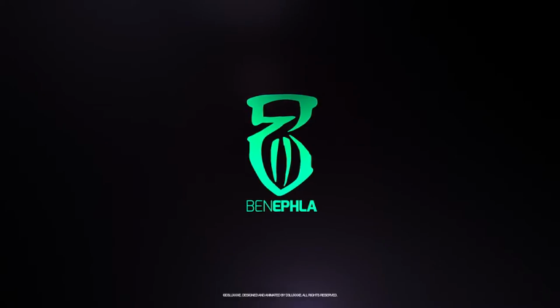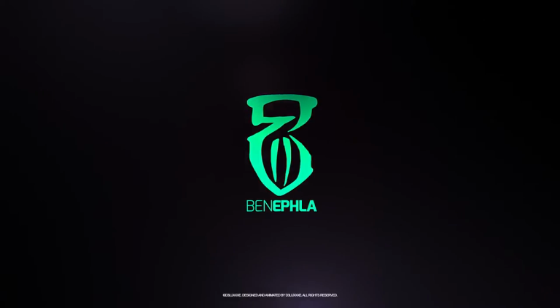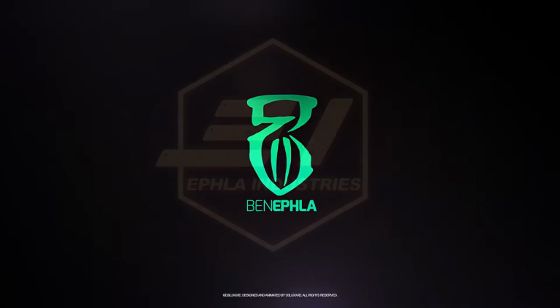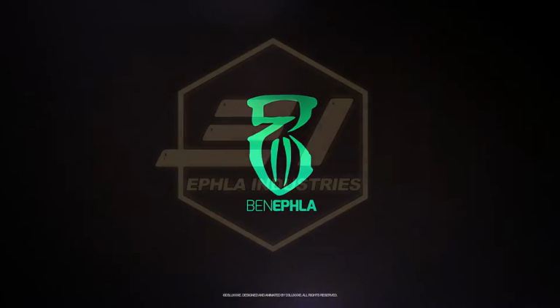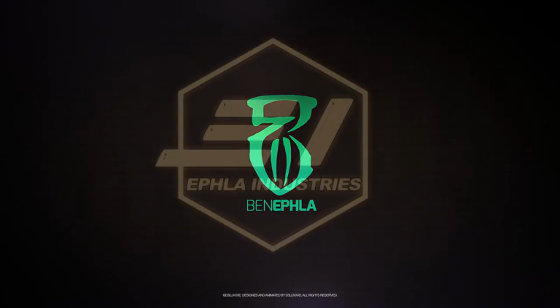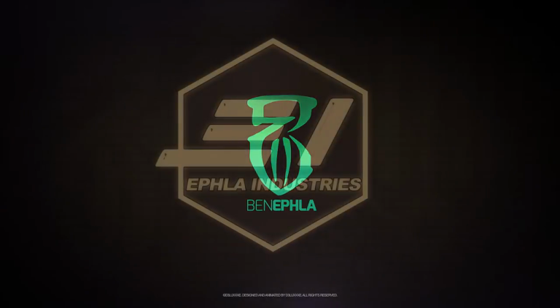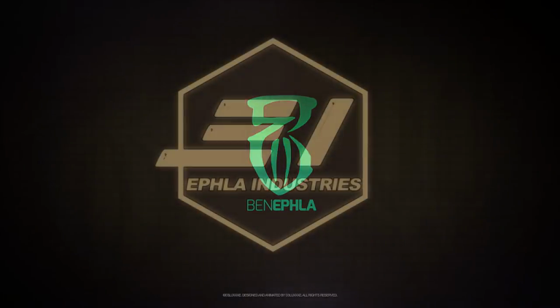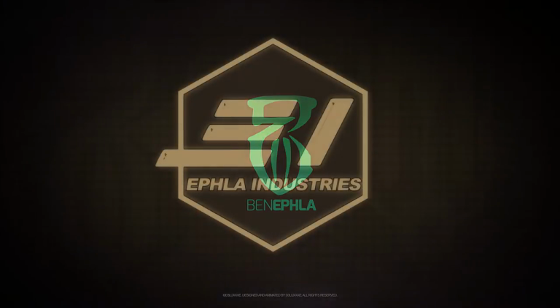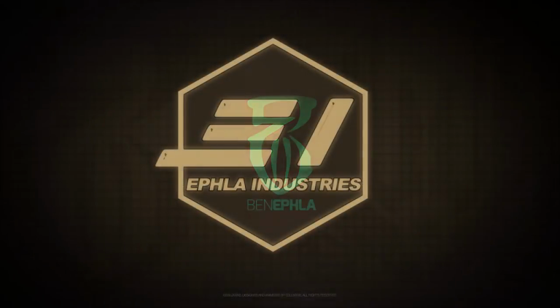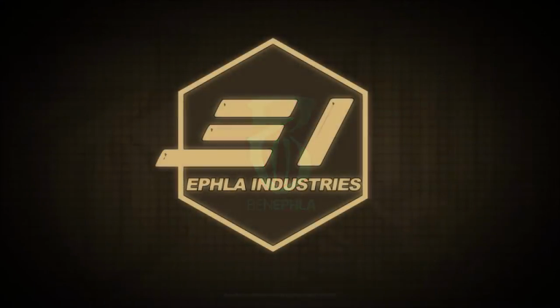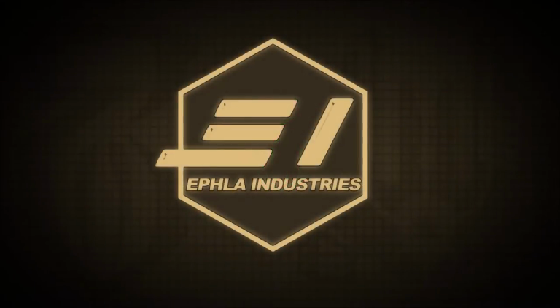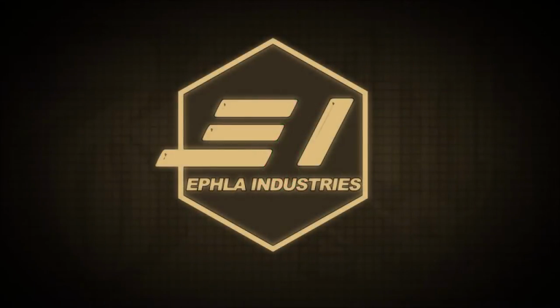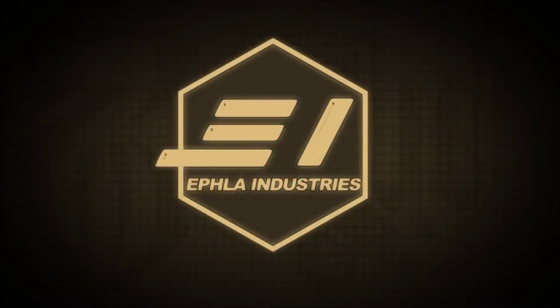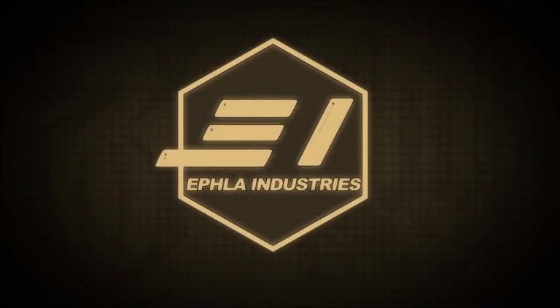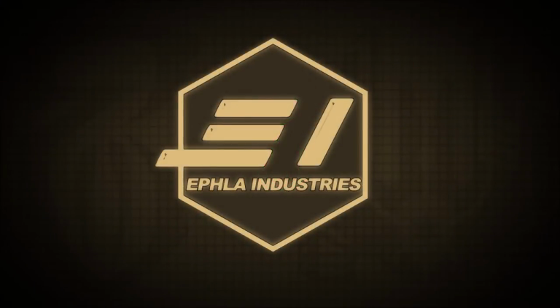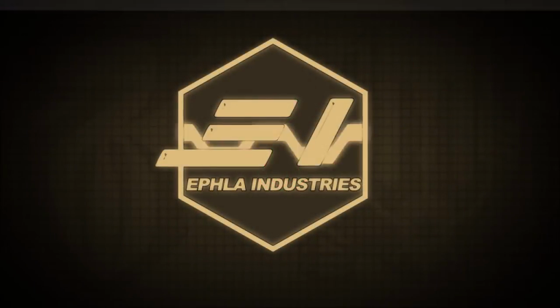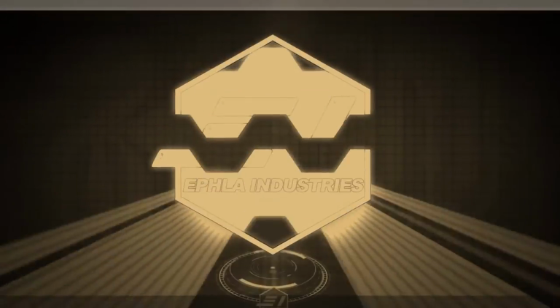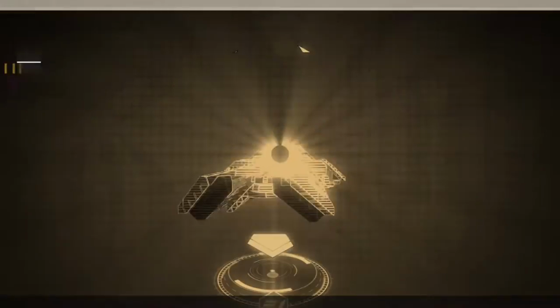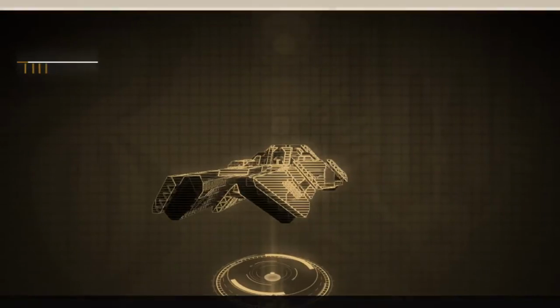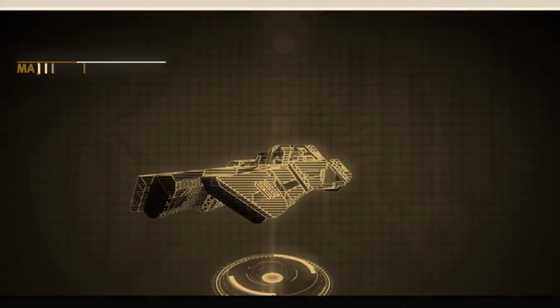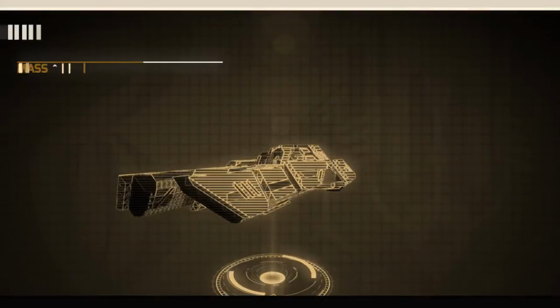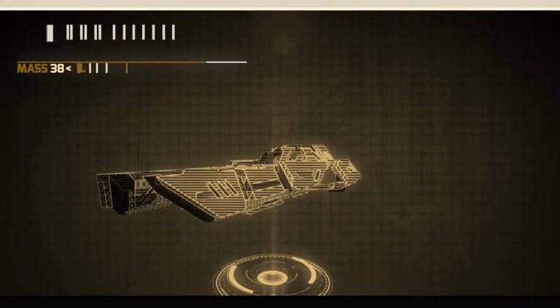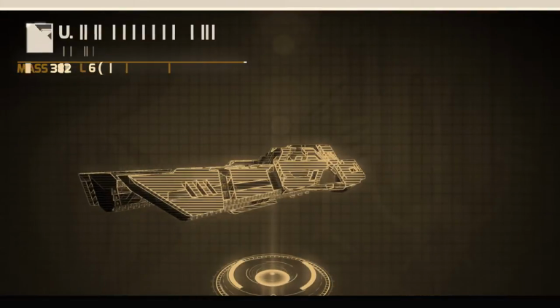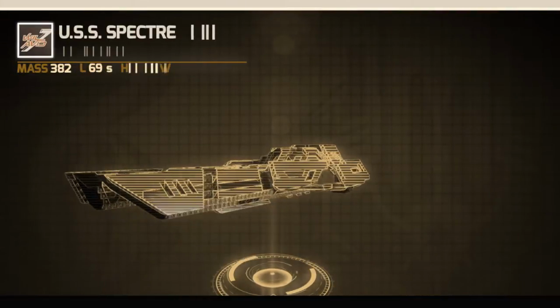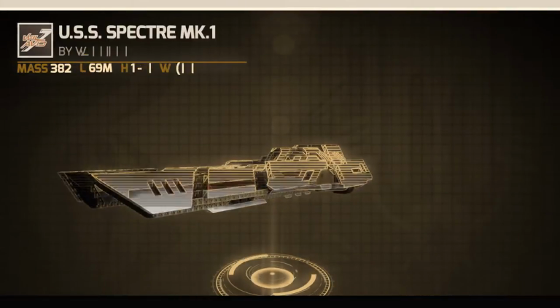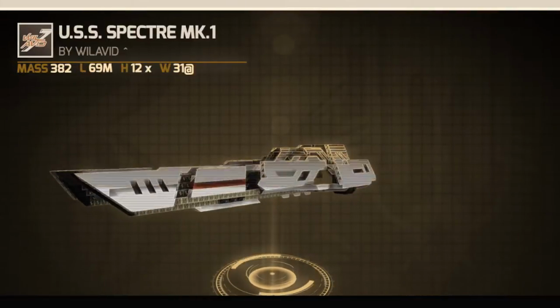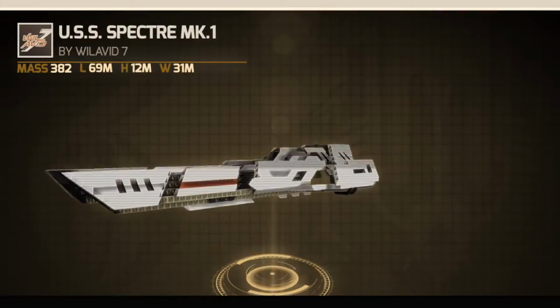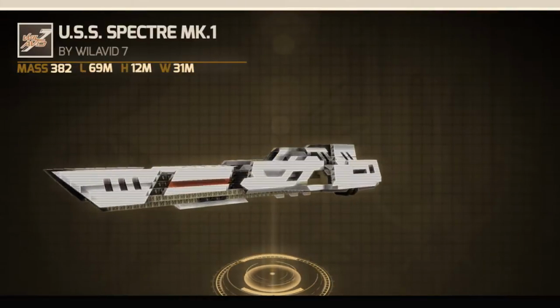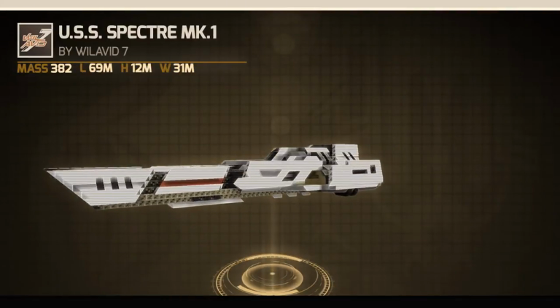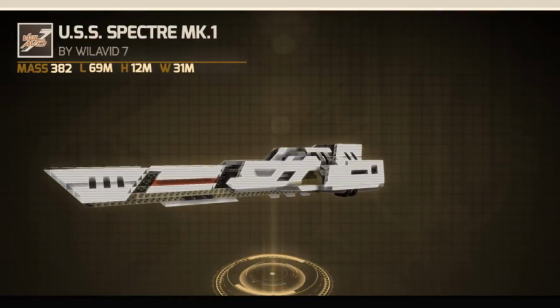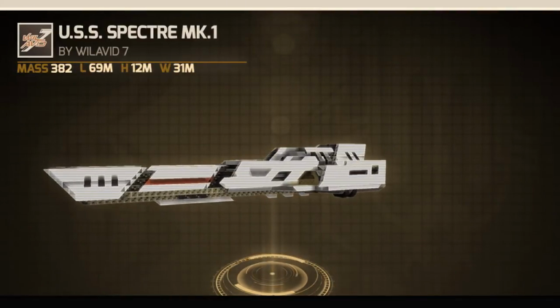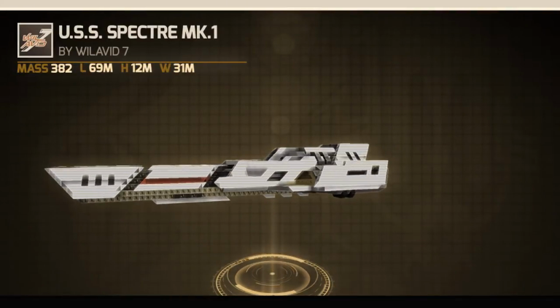Hello and welcome to EFLA Industries. Today we have the USS Spectre by Weilavid 7.